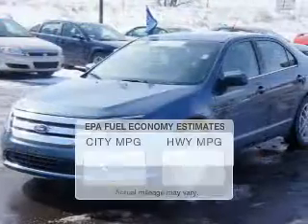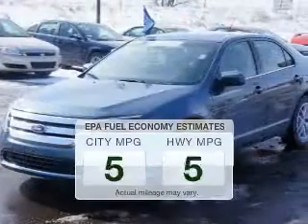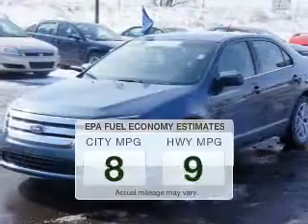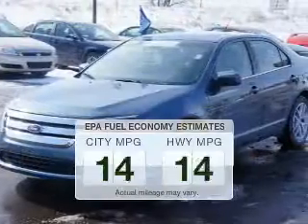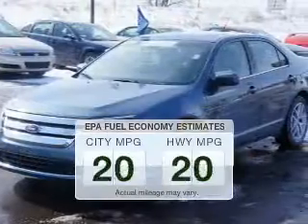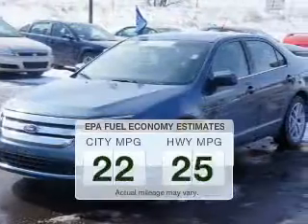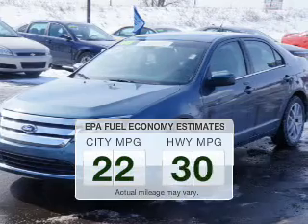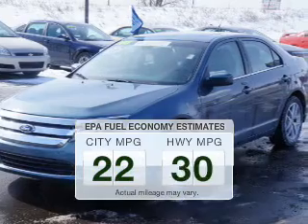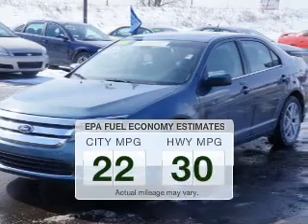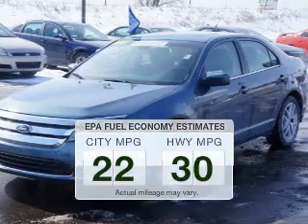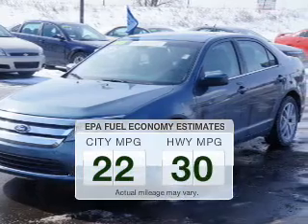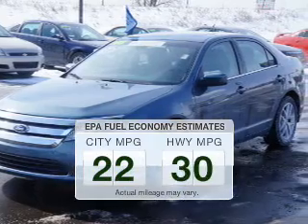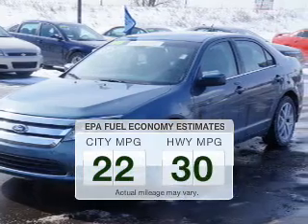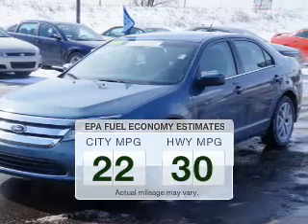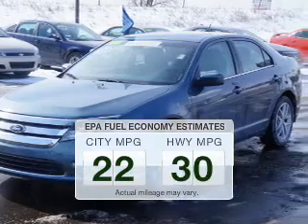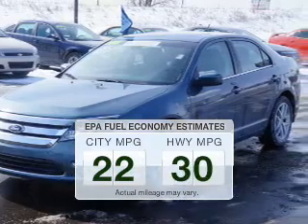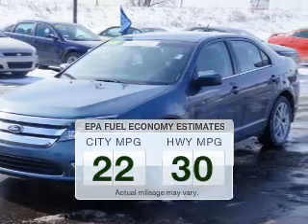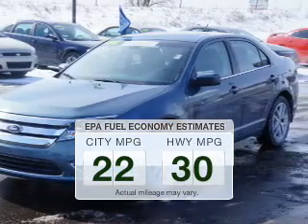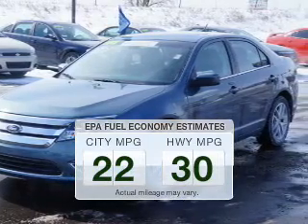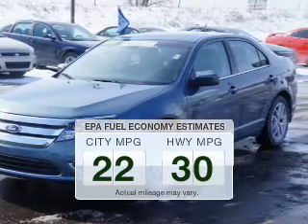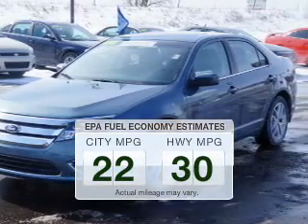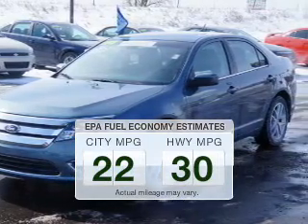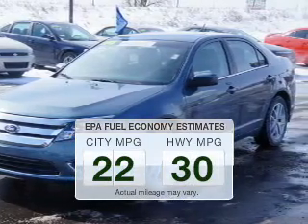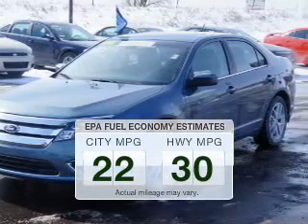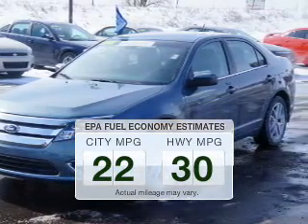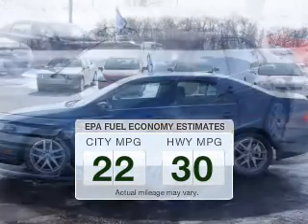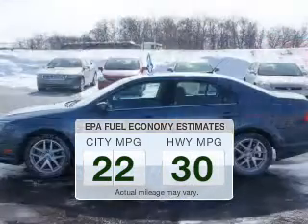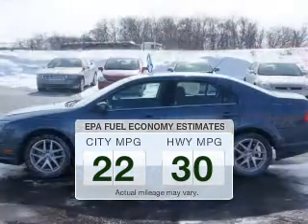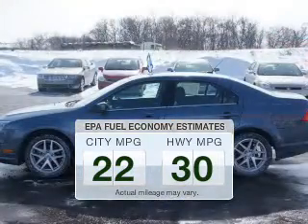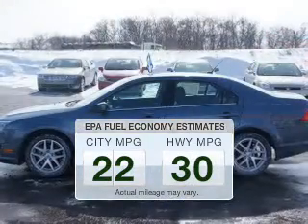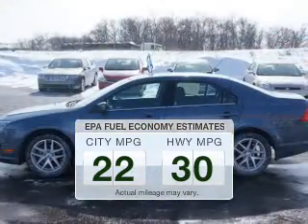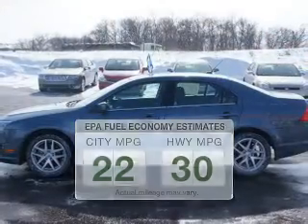Save your money. Make less trips to the gas station to fill up your gas tank when driving this fuel-efficient vehicle.